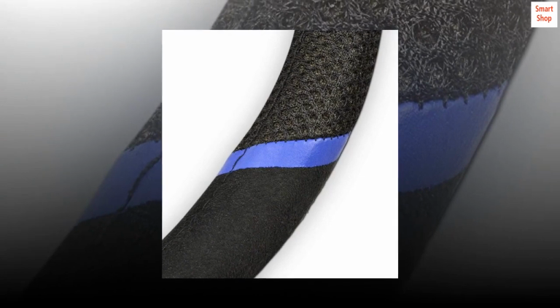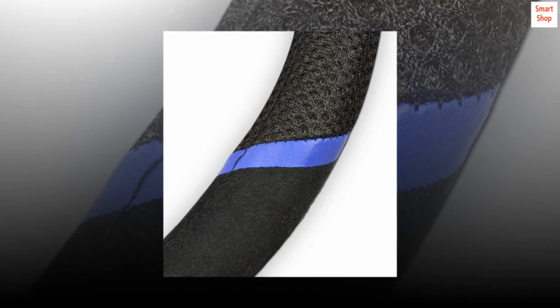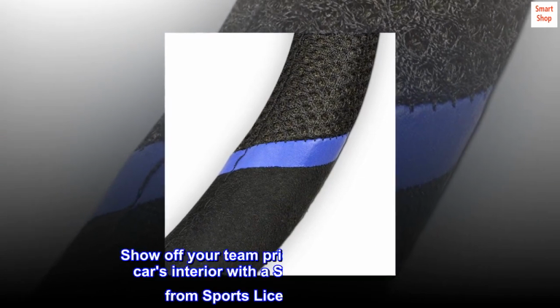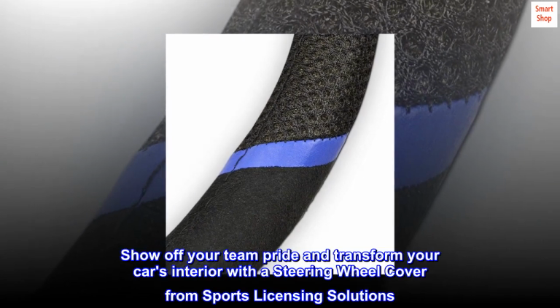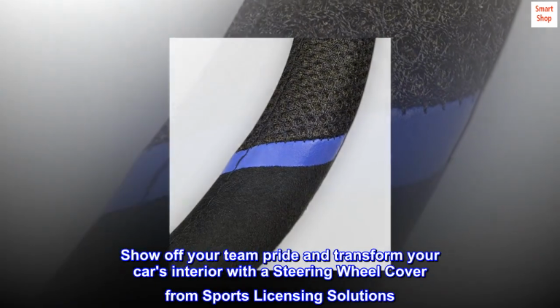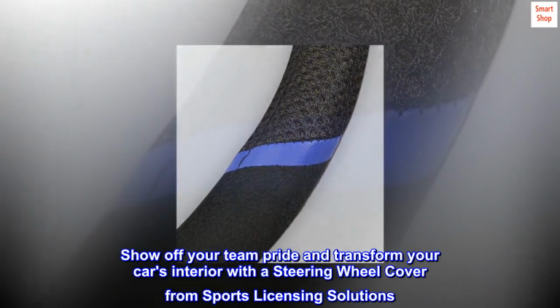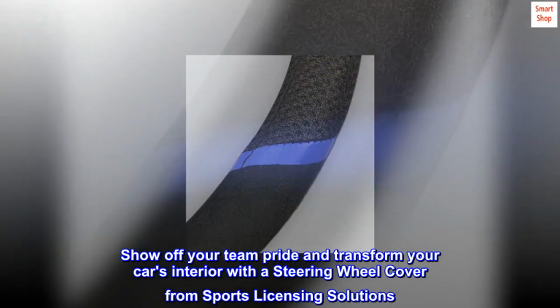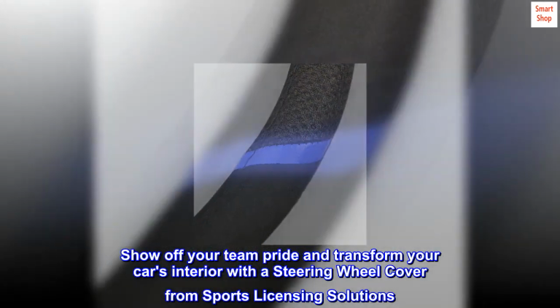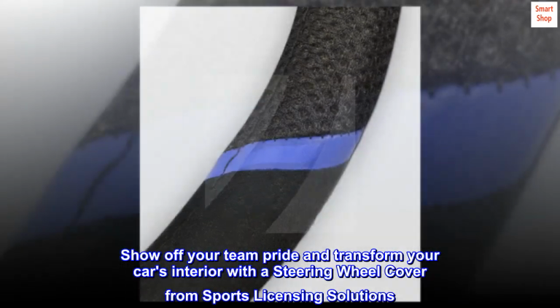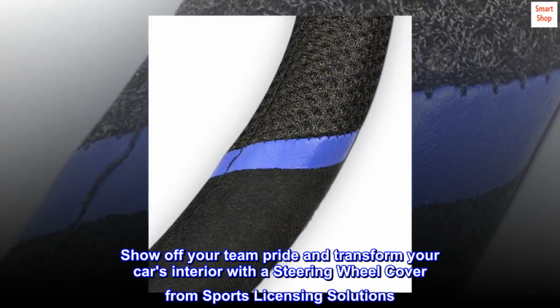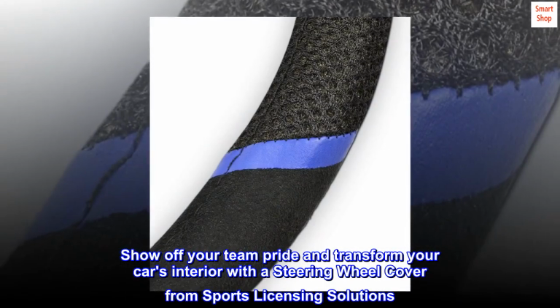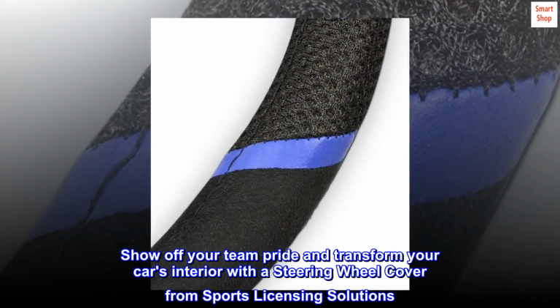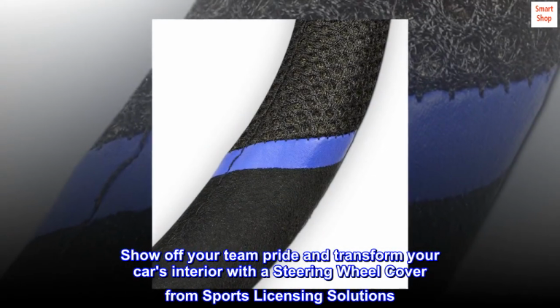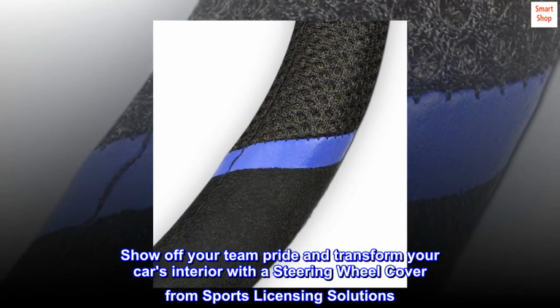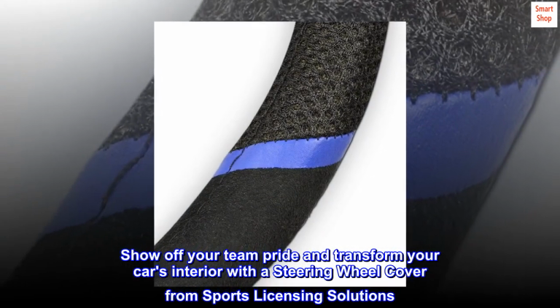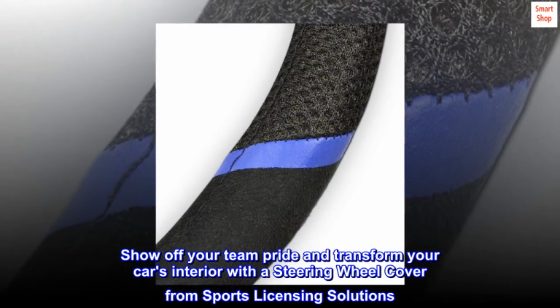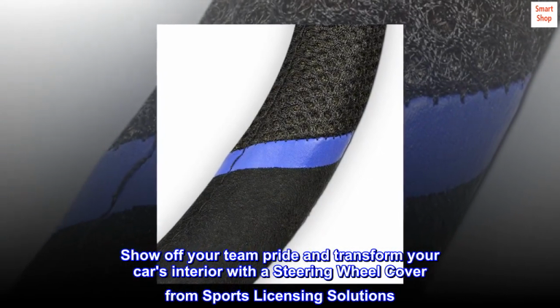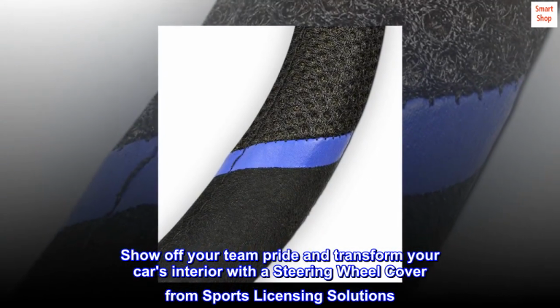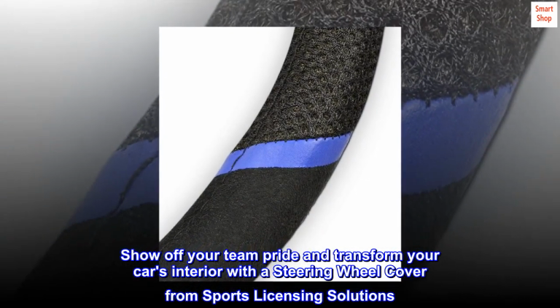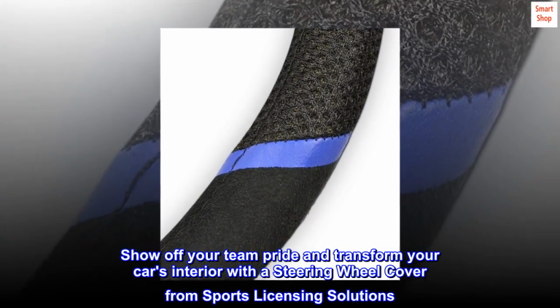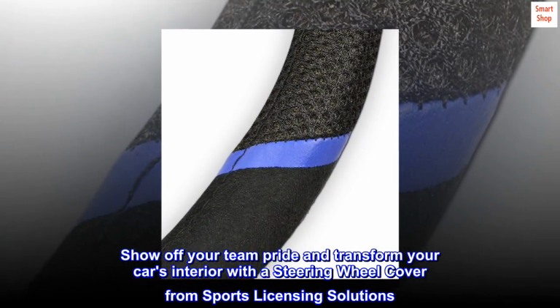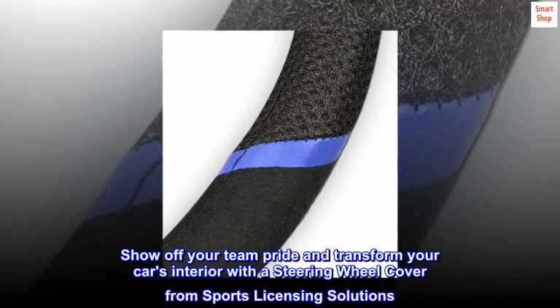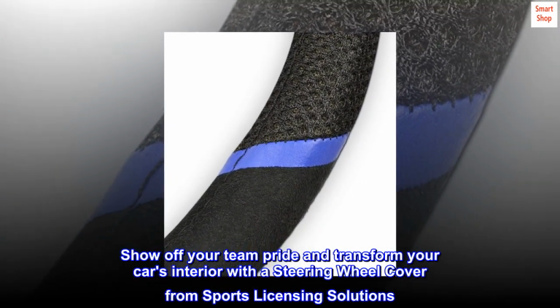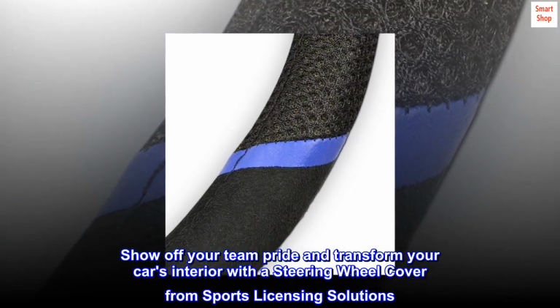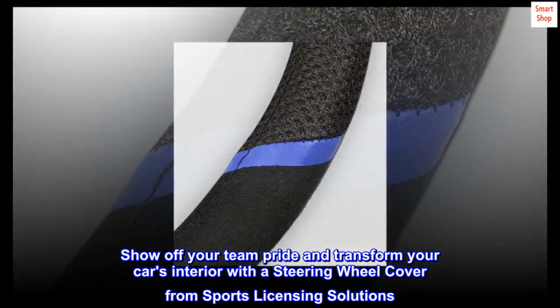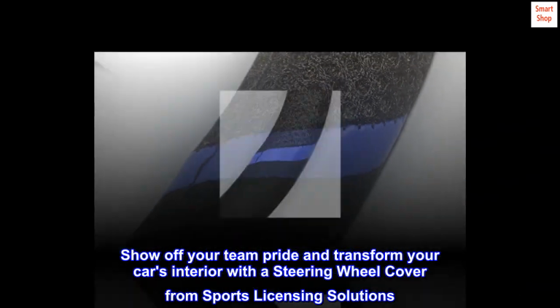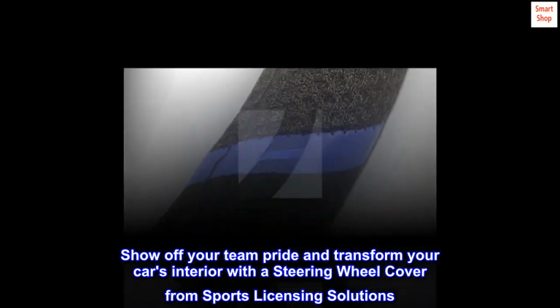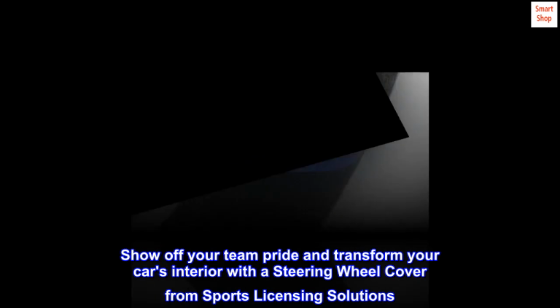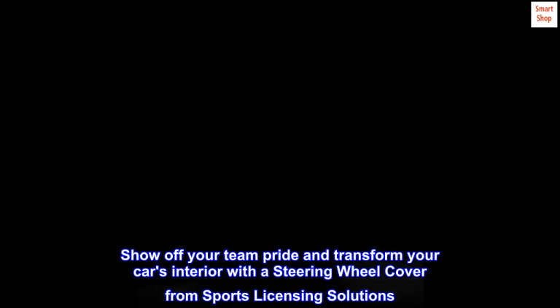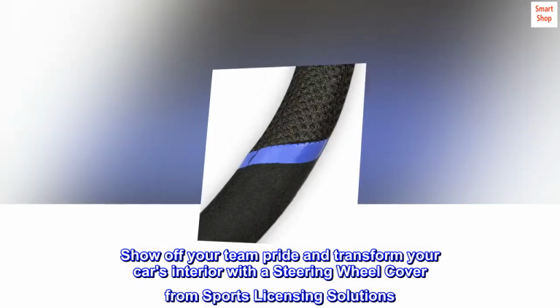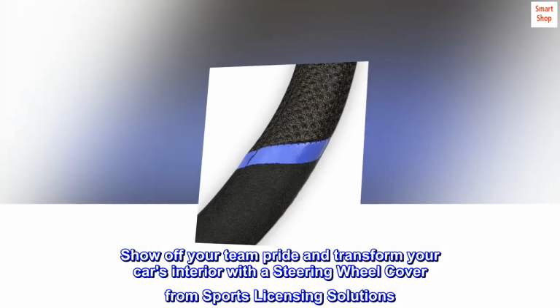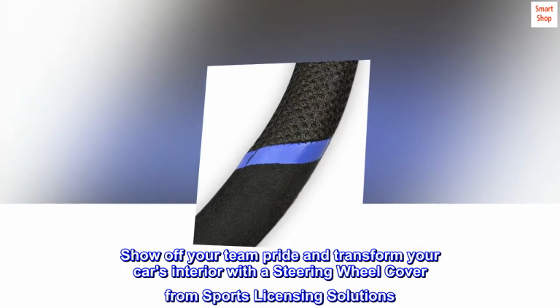Show off your team pride and transform your car's interior with a steering wheel cover from Sports Licensing Solutions.